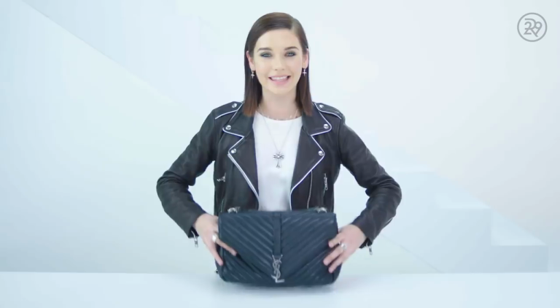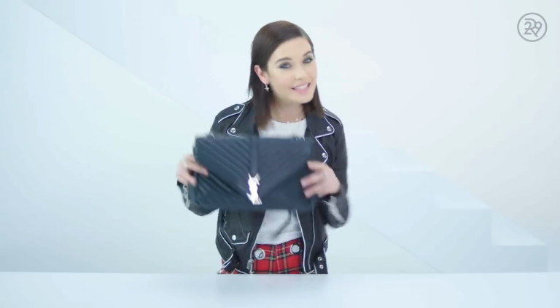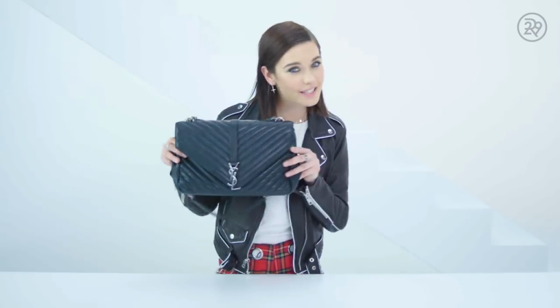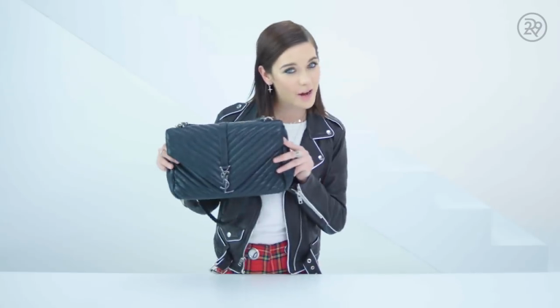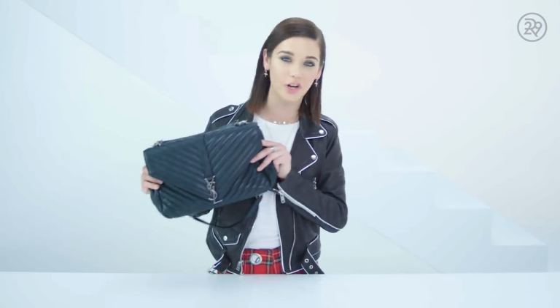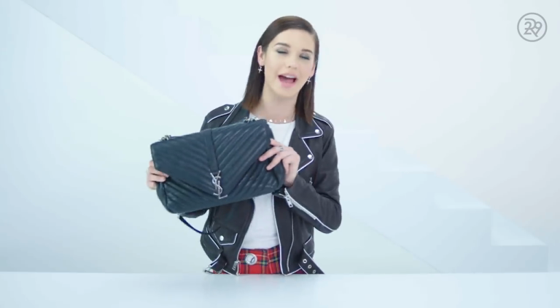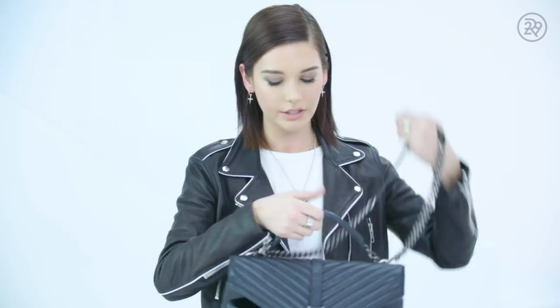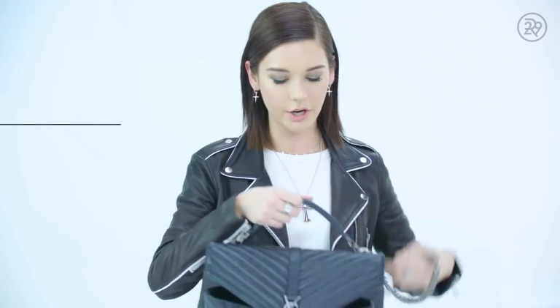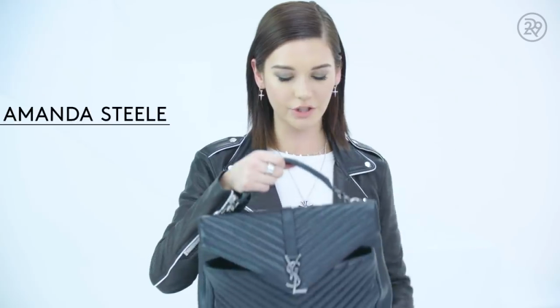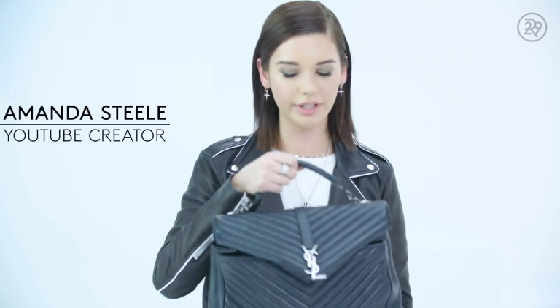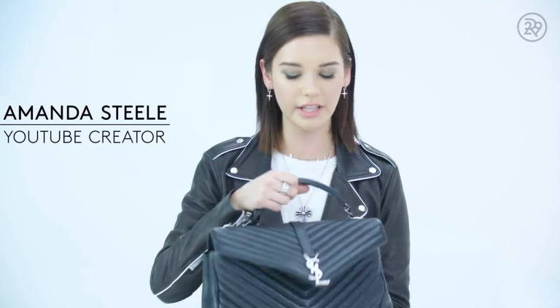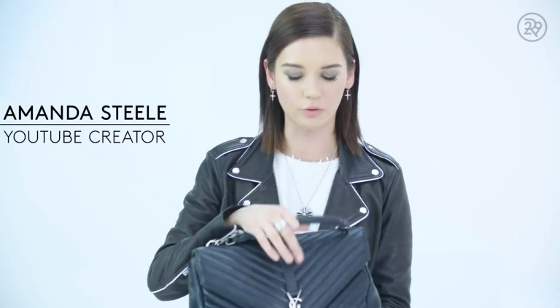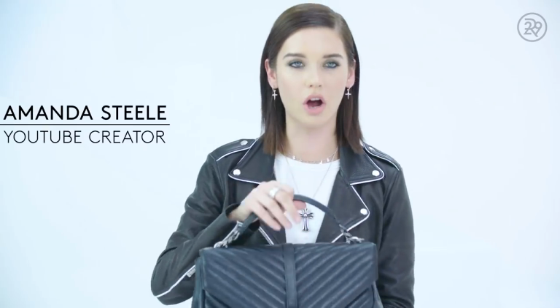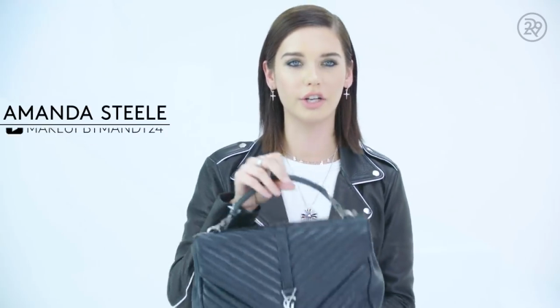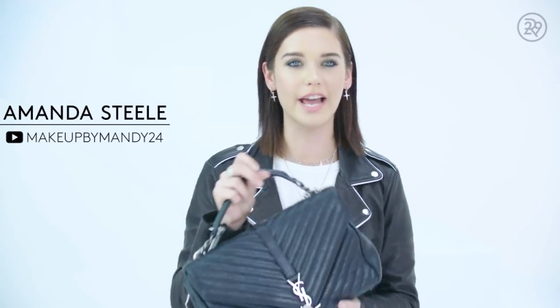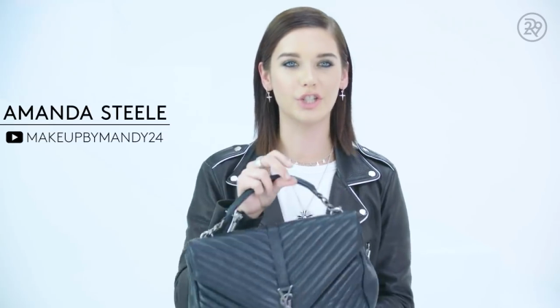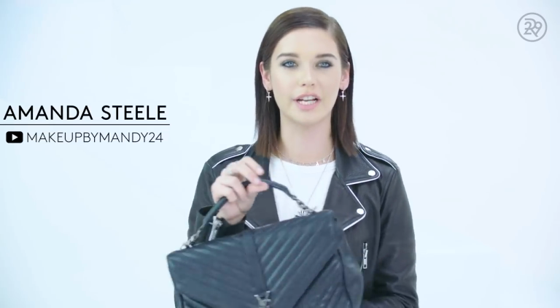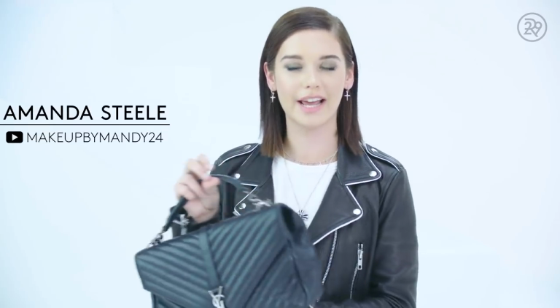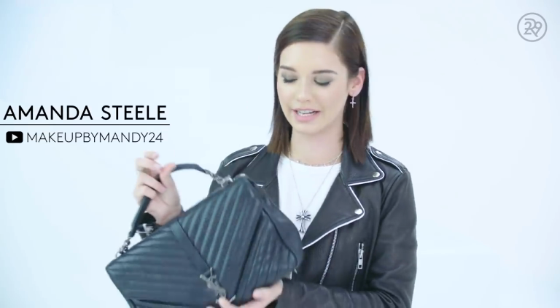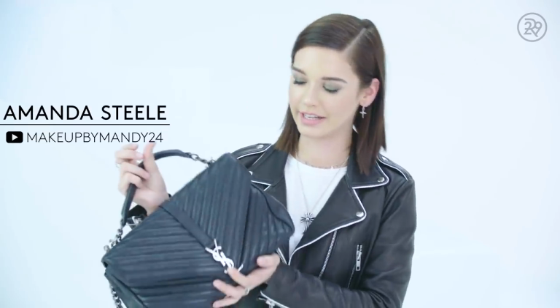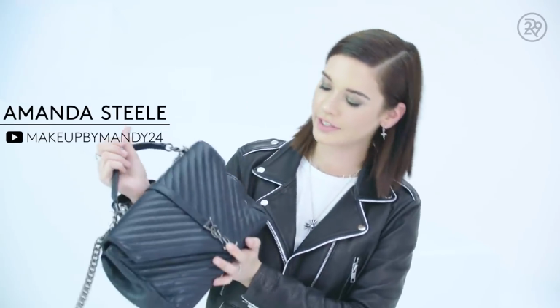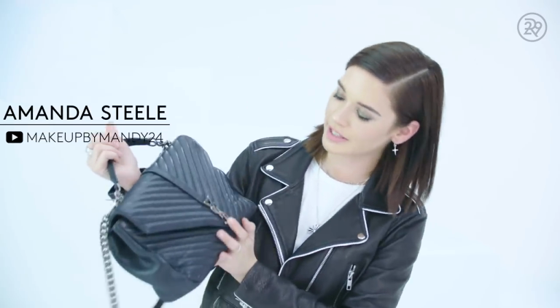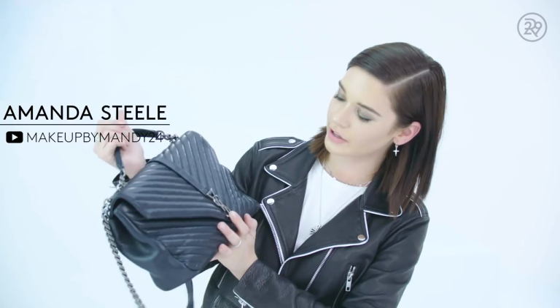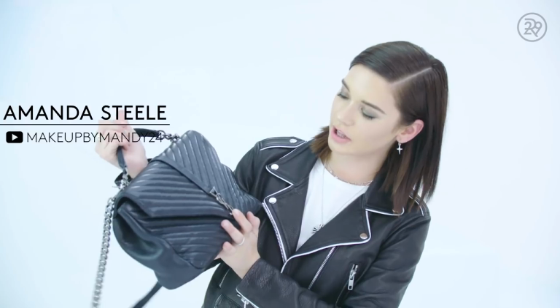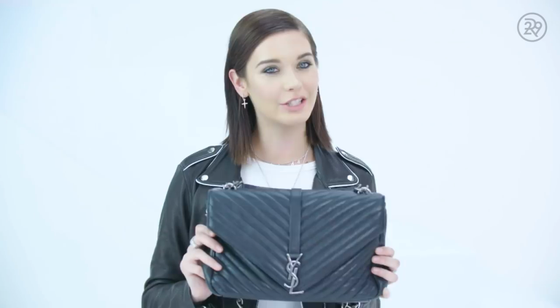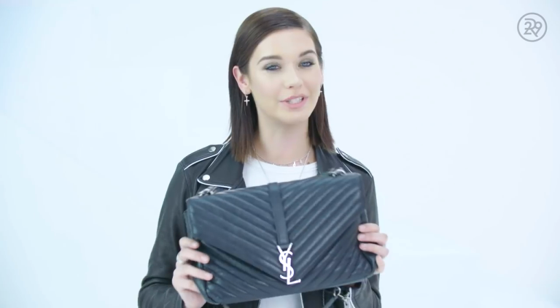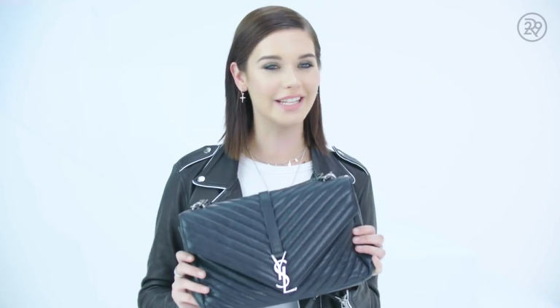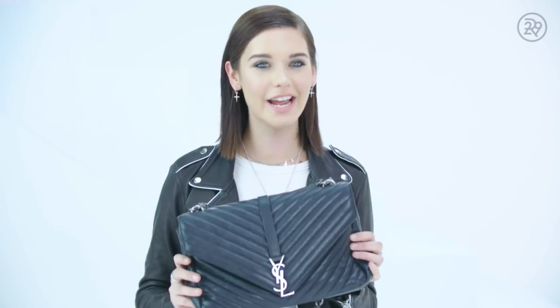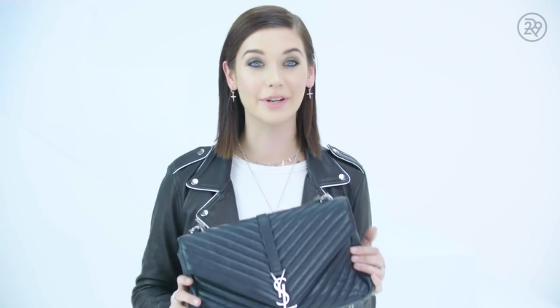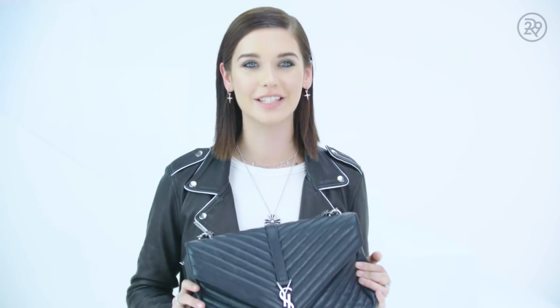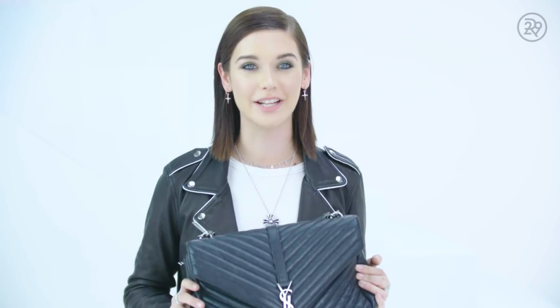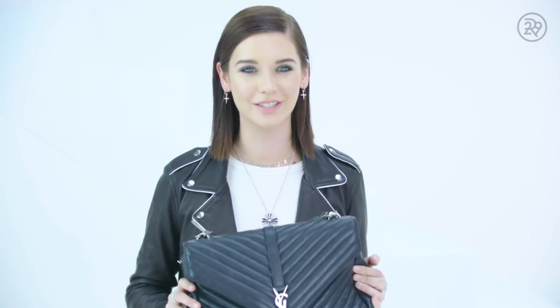This is my work bag. It's just really rocker and edgy, and I think it fits my style a lot. So today, I'm going to spill it.